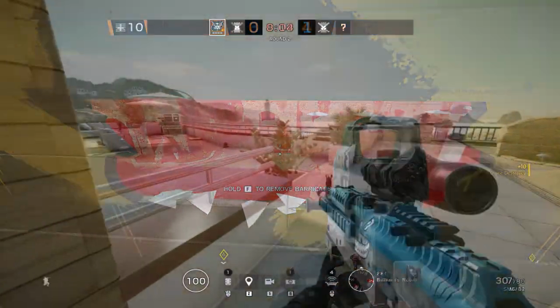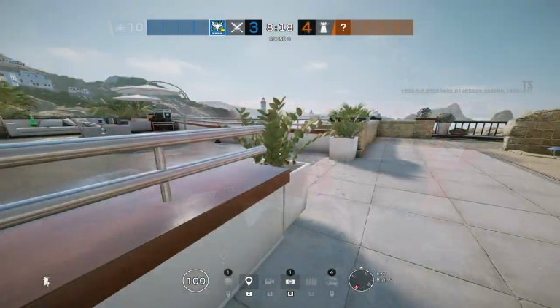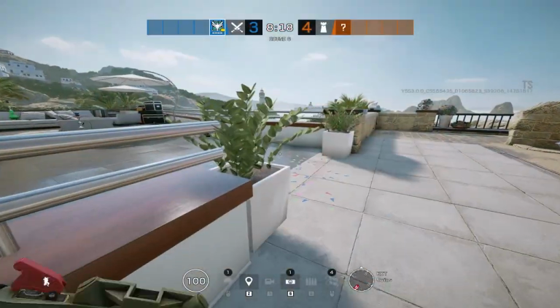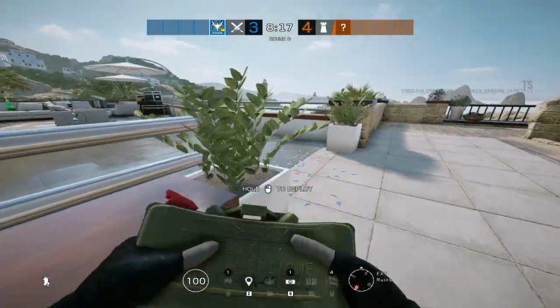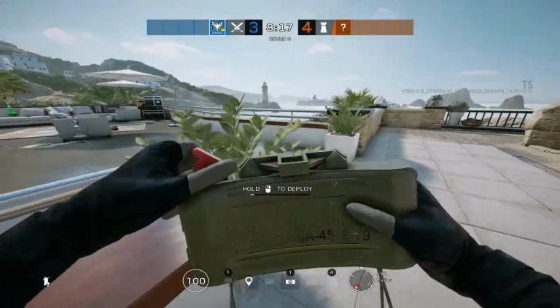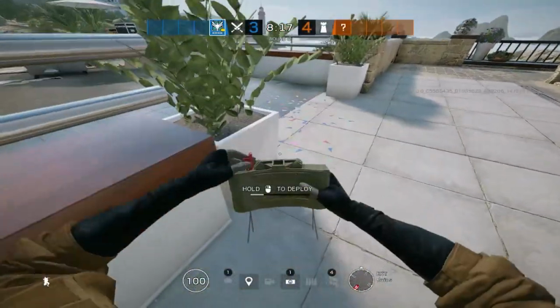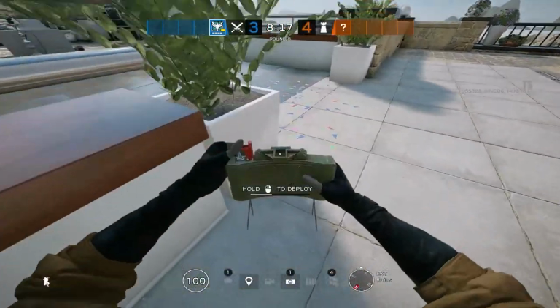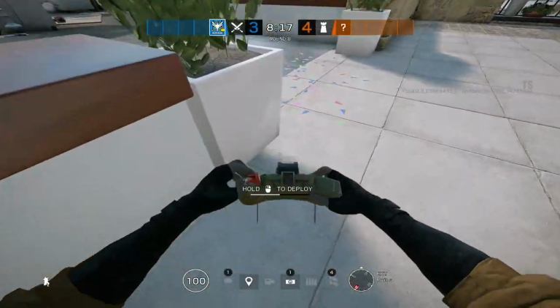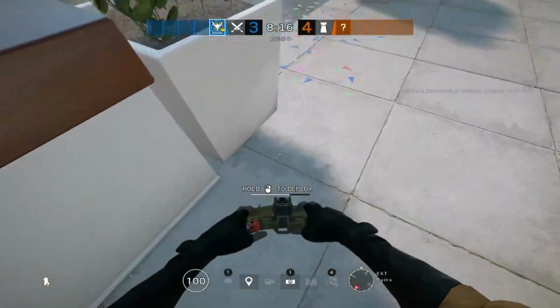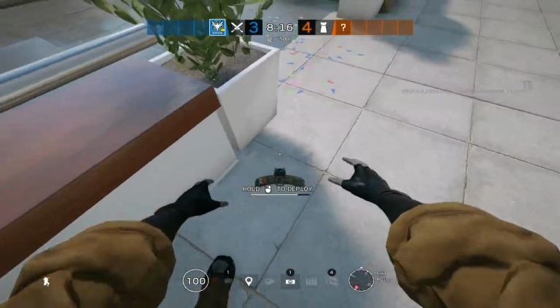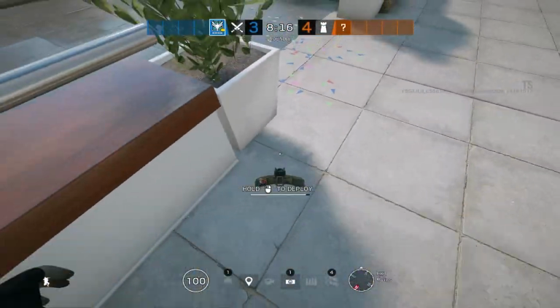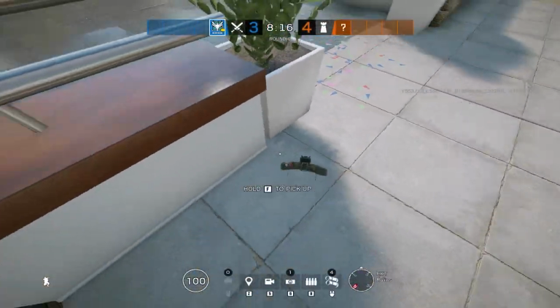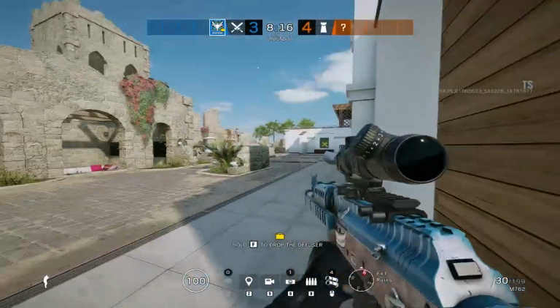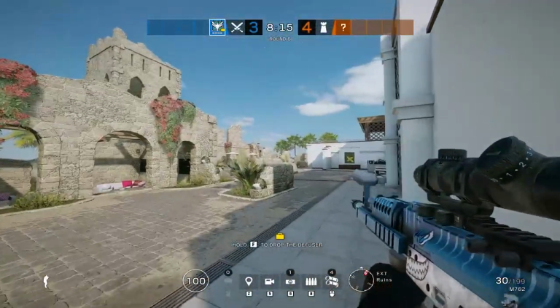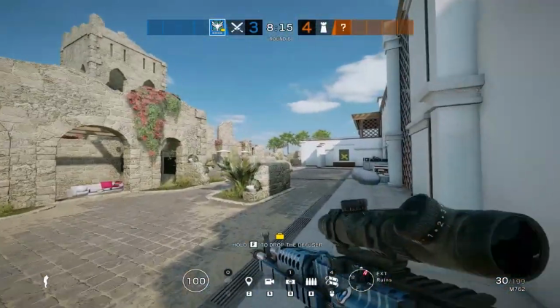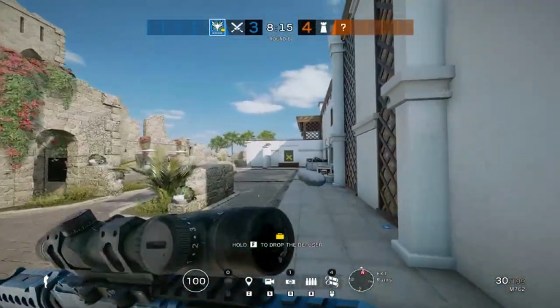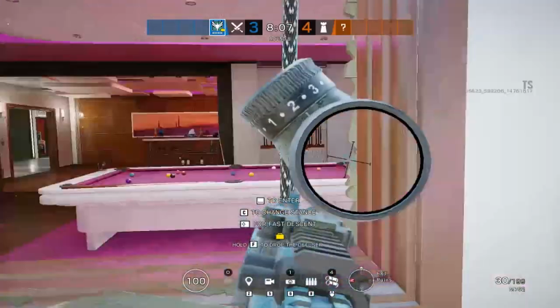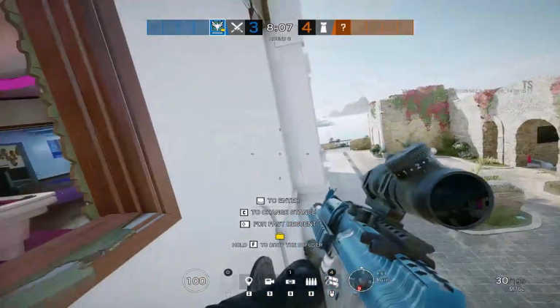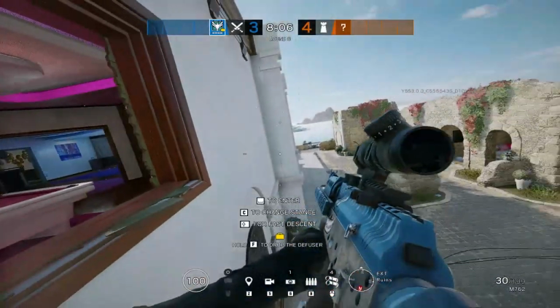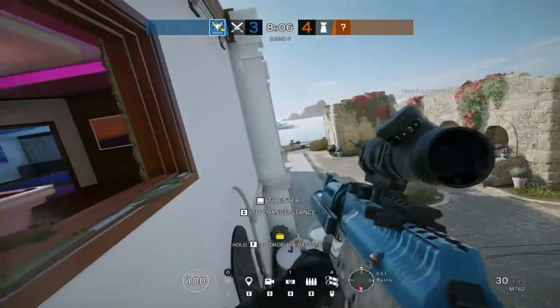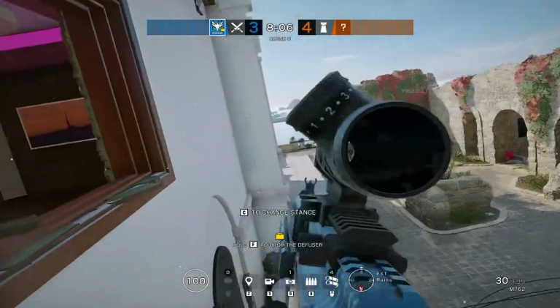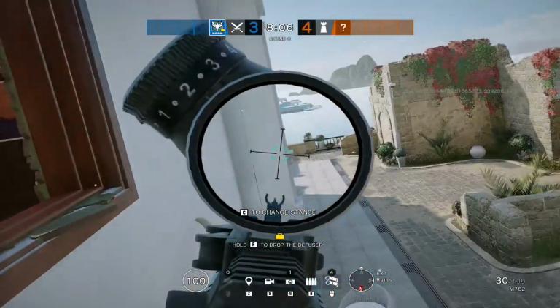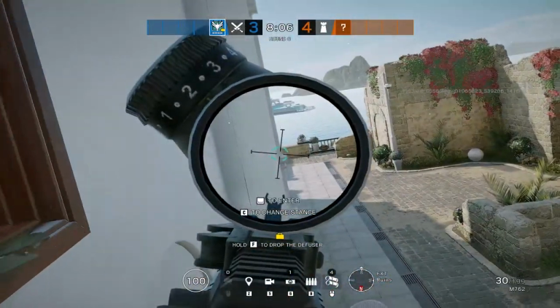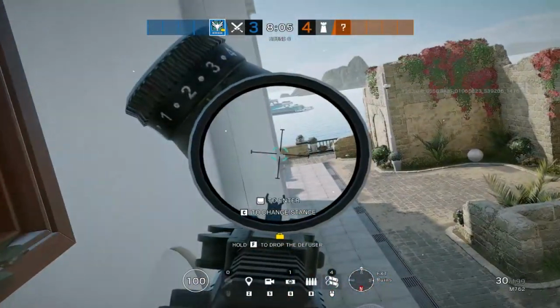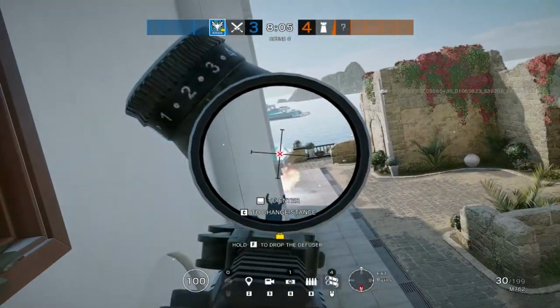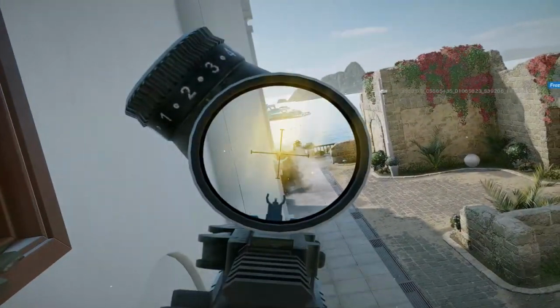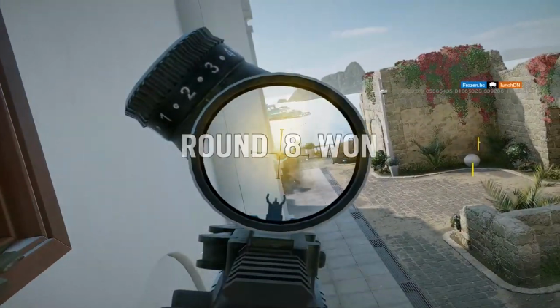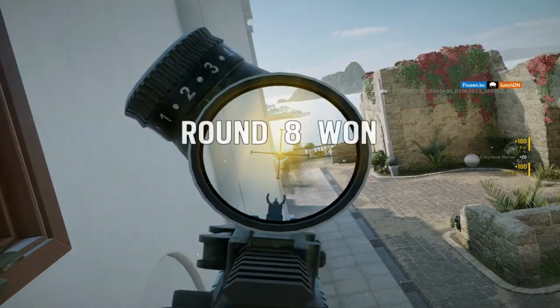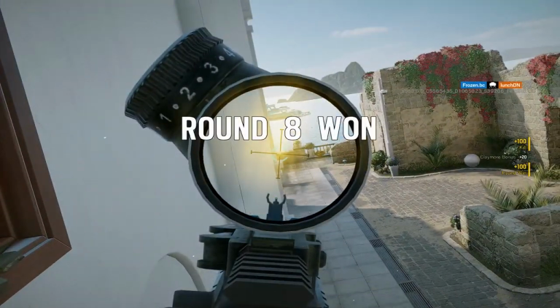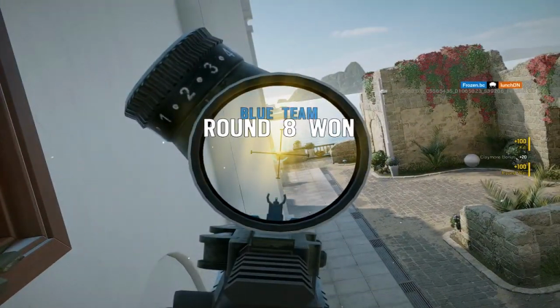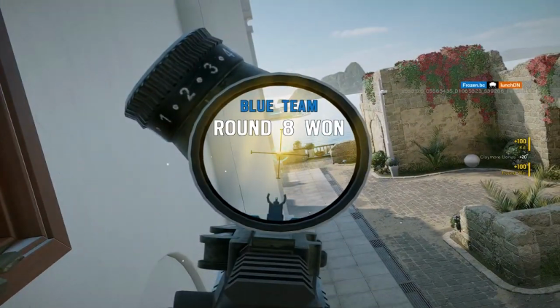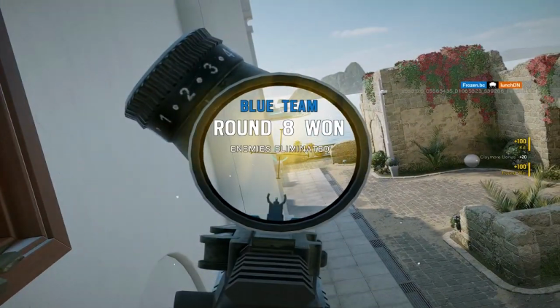By placing a Claymore here, you're more likely to catch anyone running out of office rather than placing one on the office door itself.